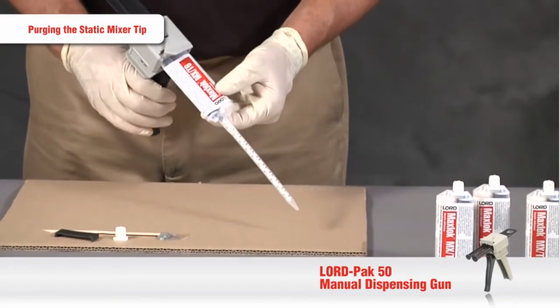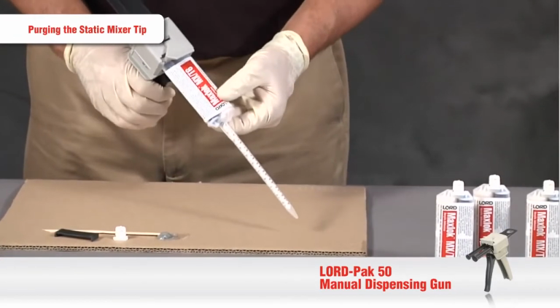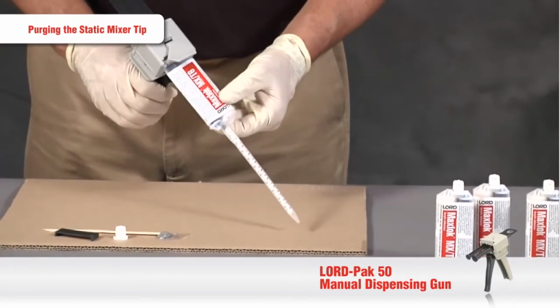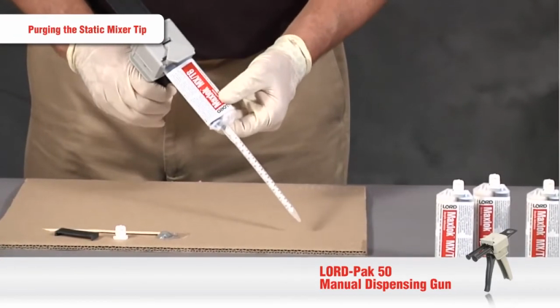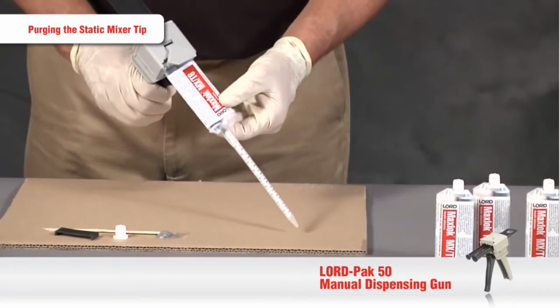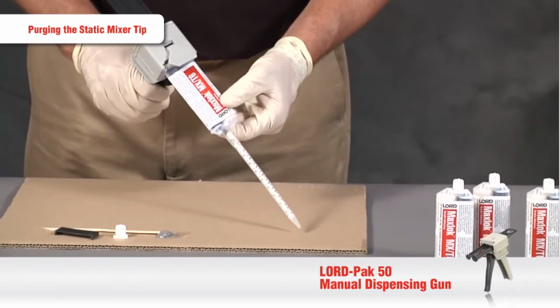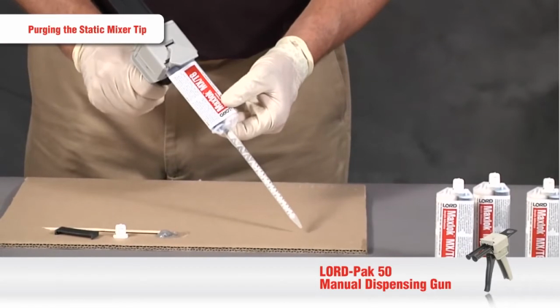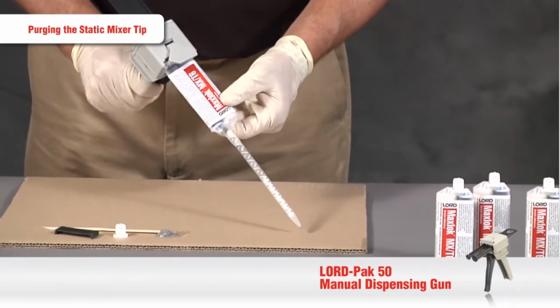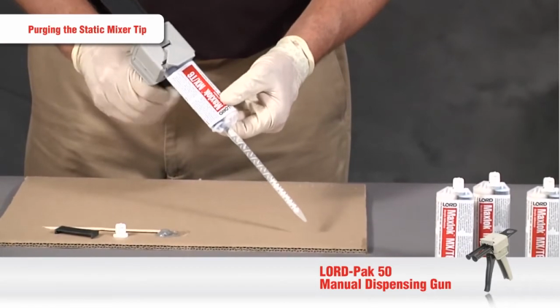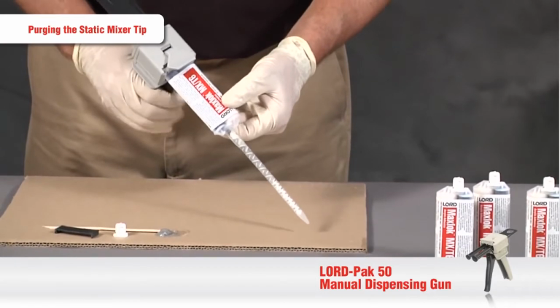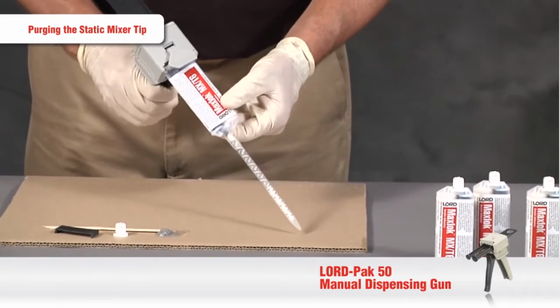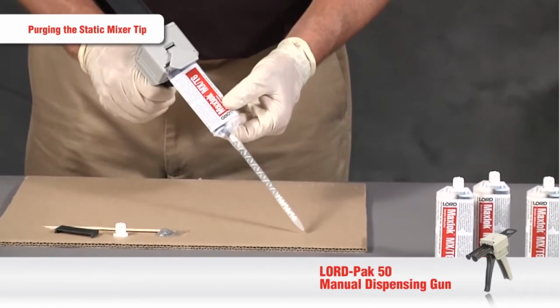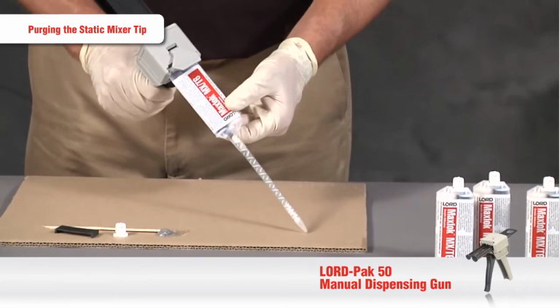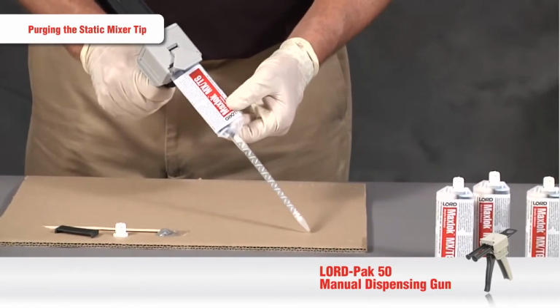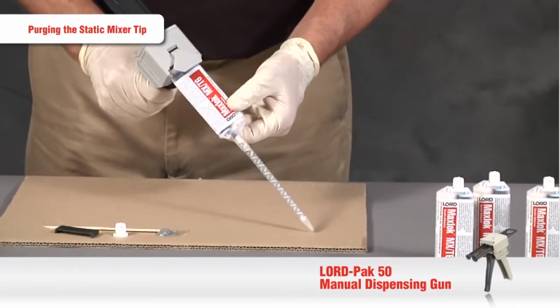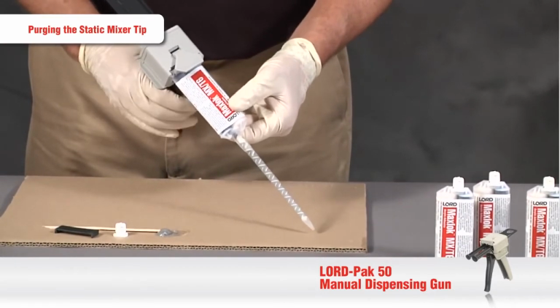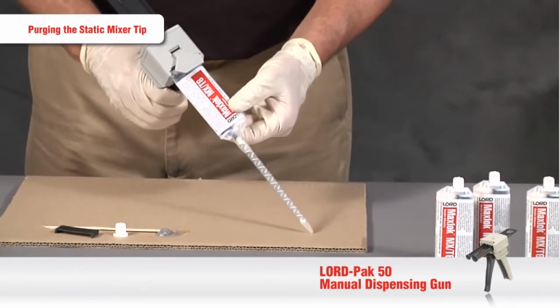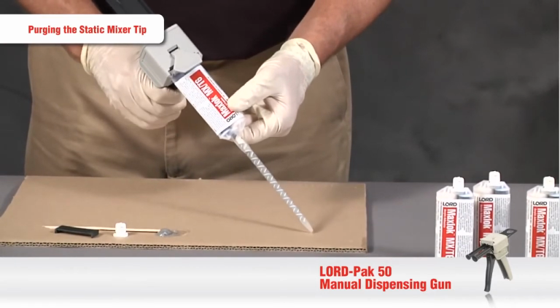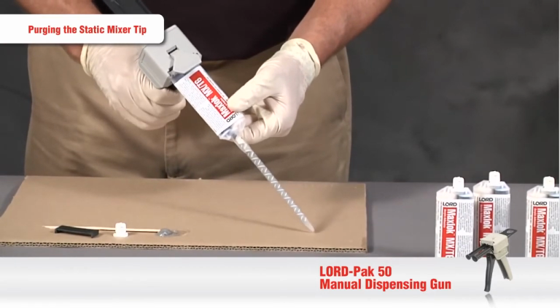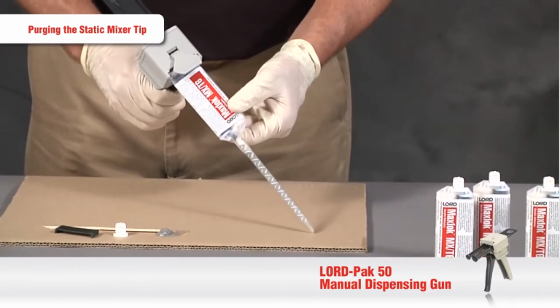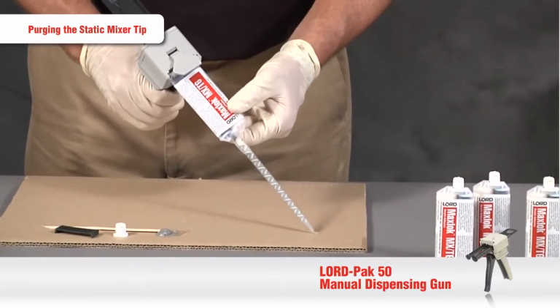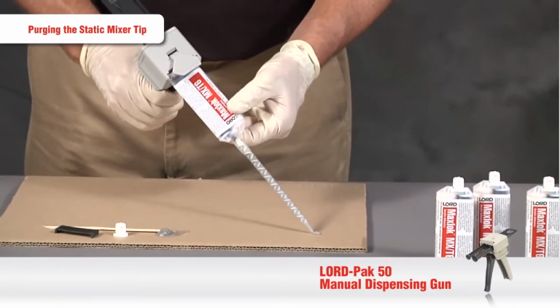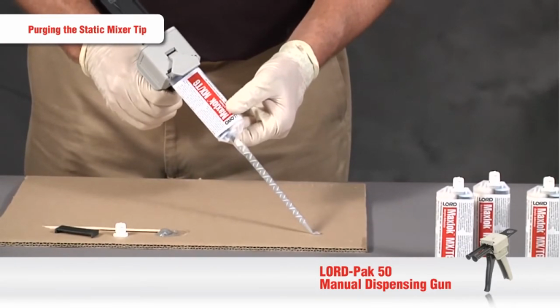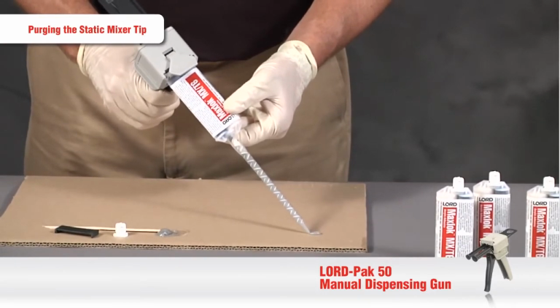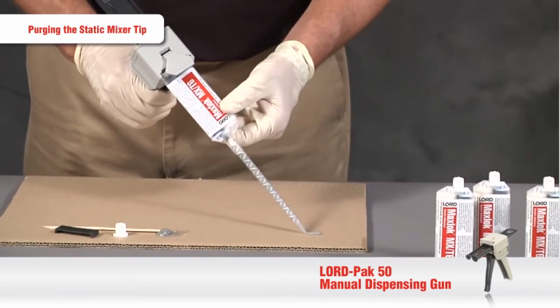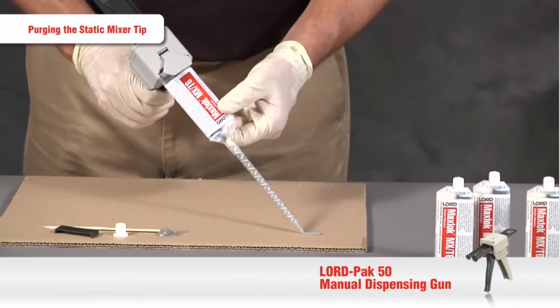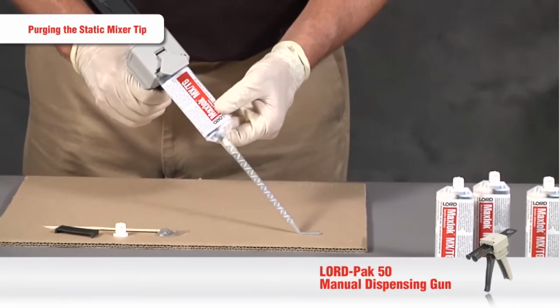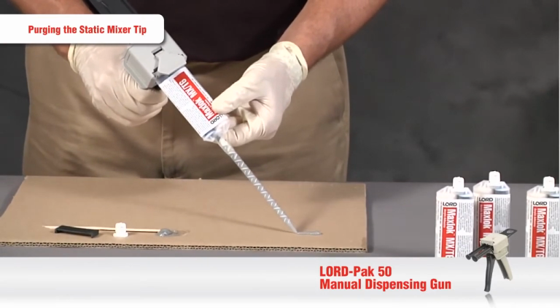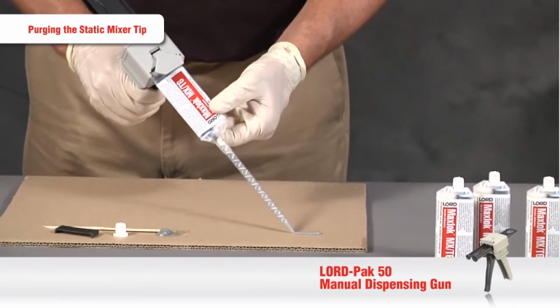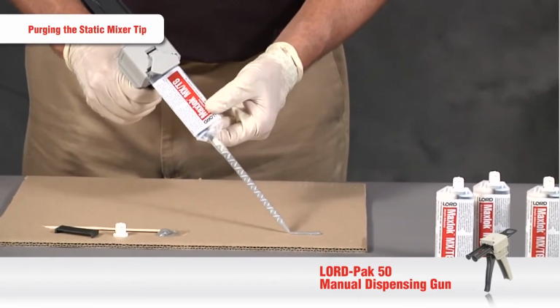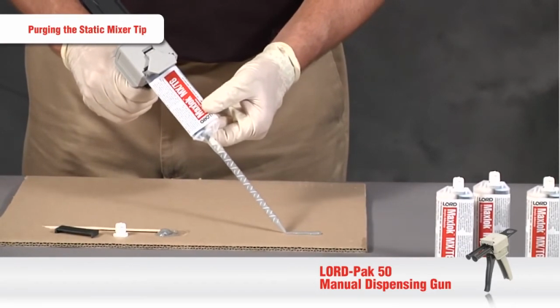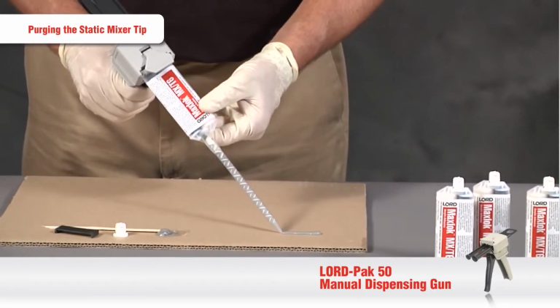Once that step is complete, you're ready to dispense your Lorde Adhesive onto your part.